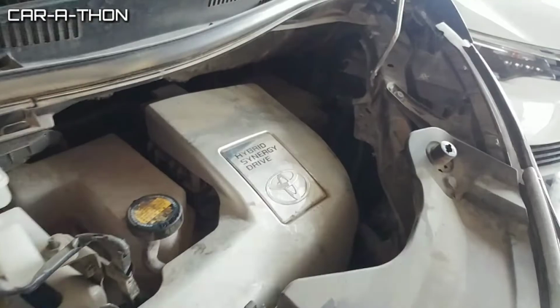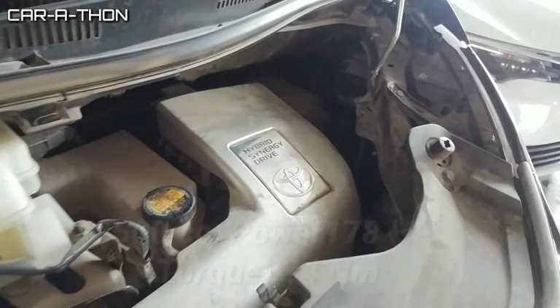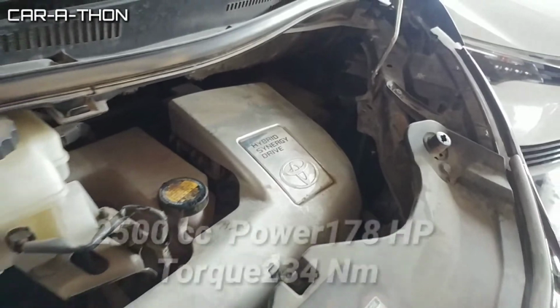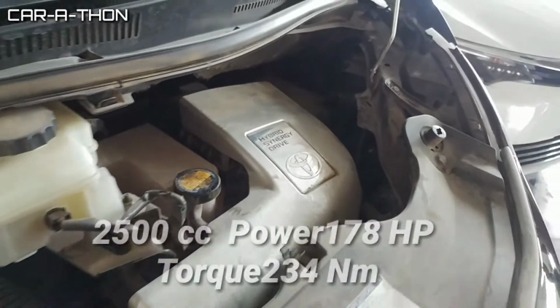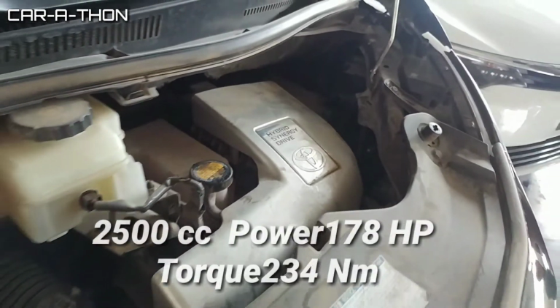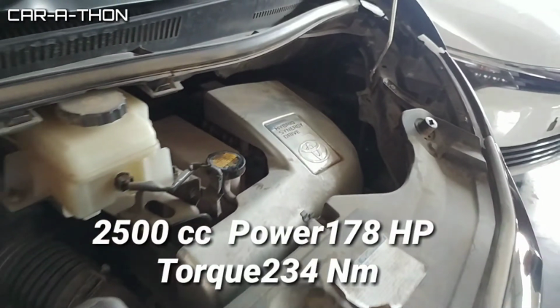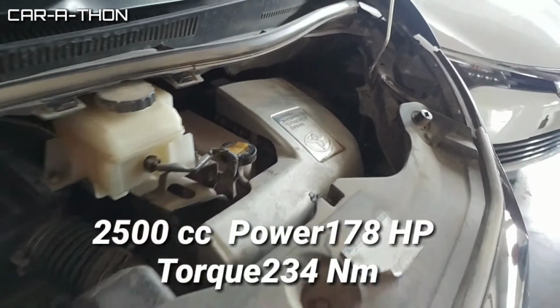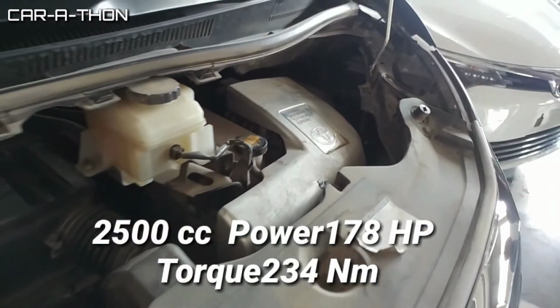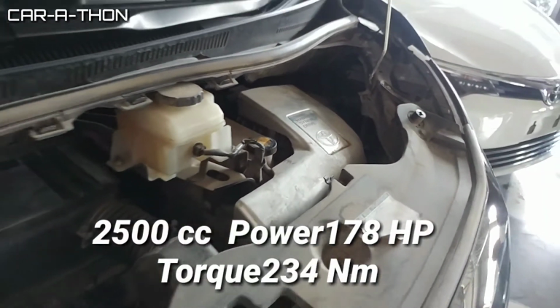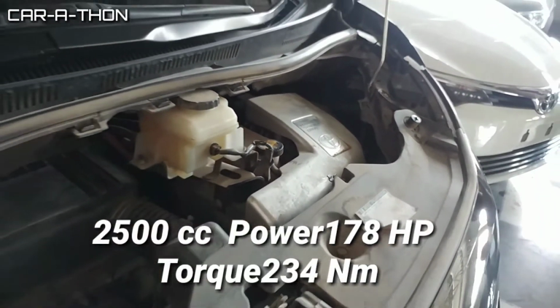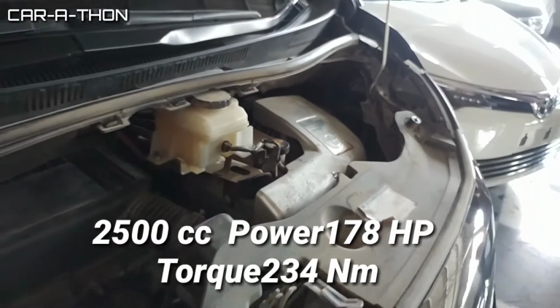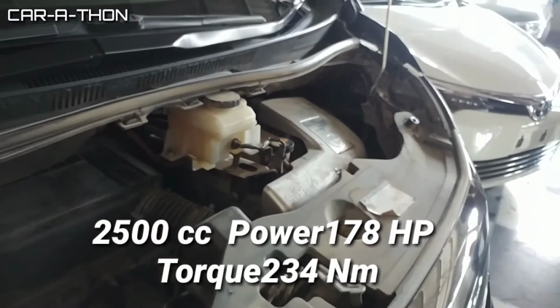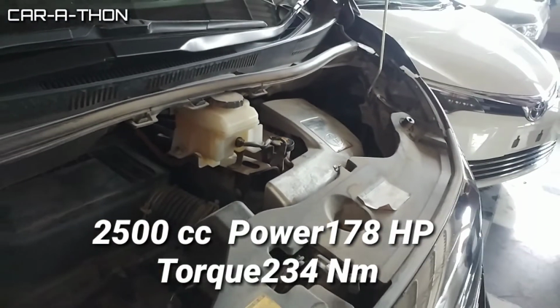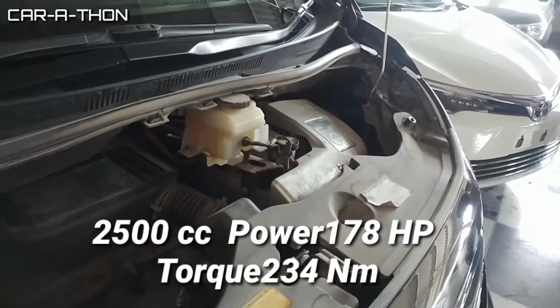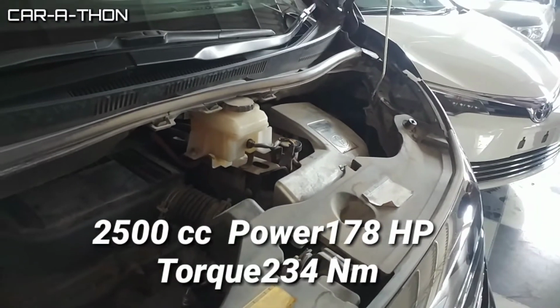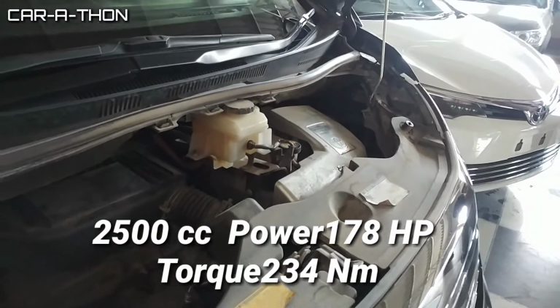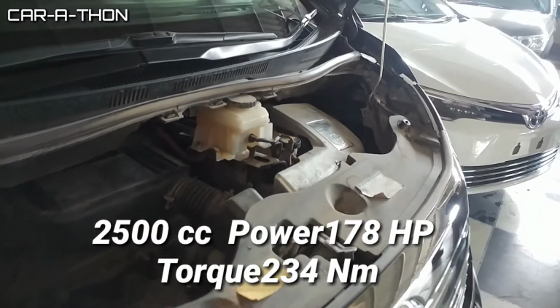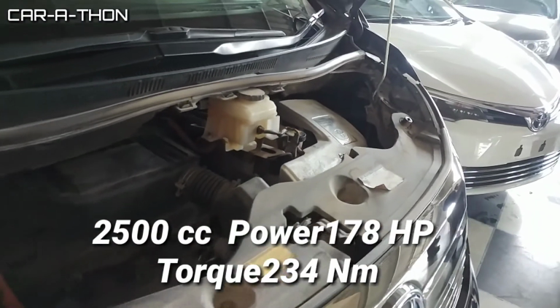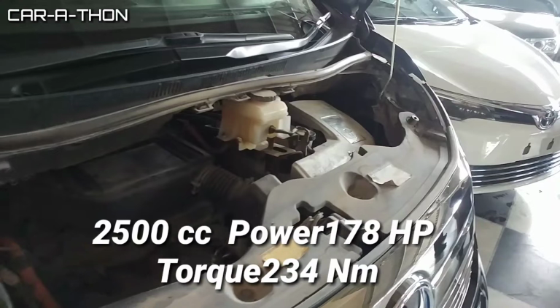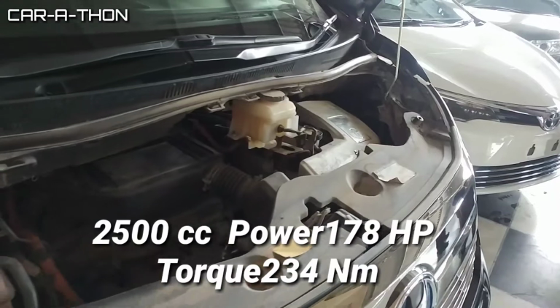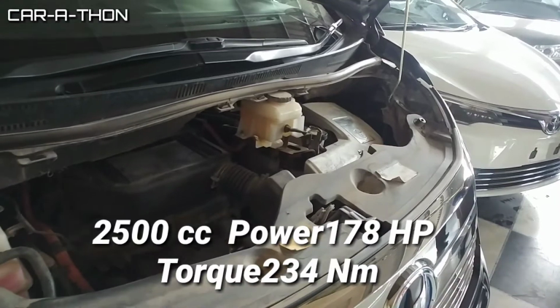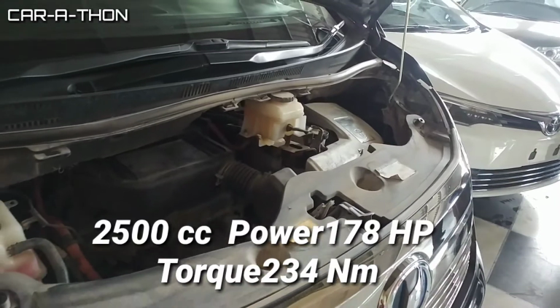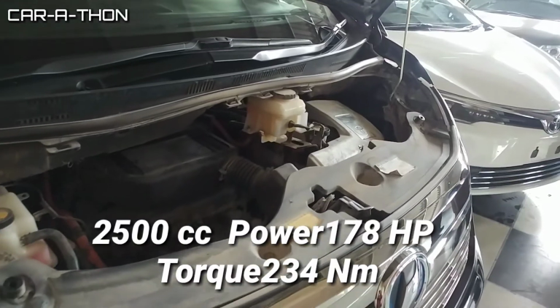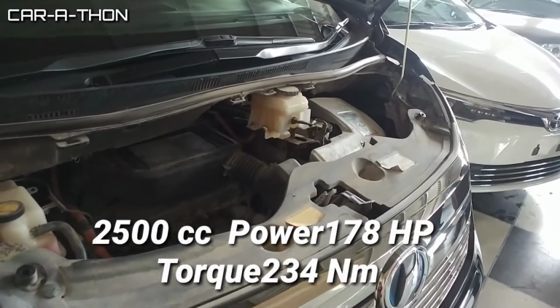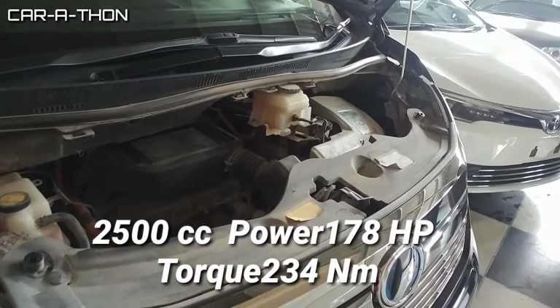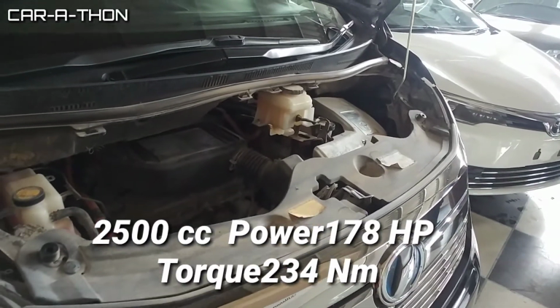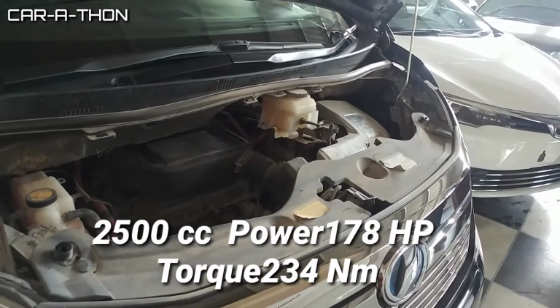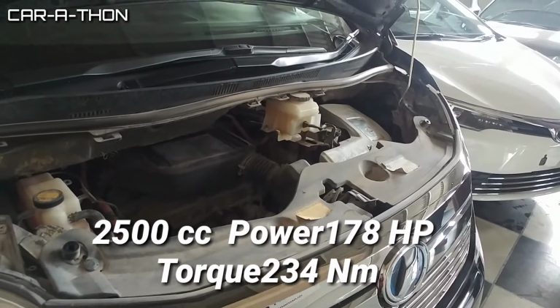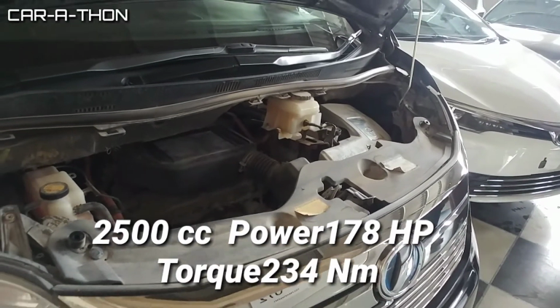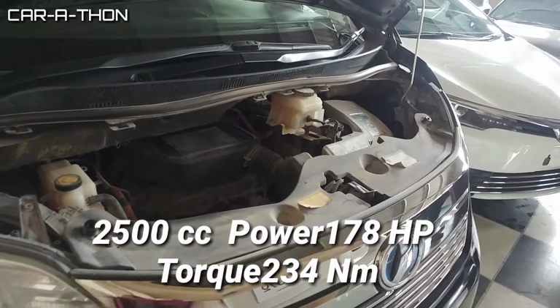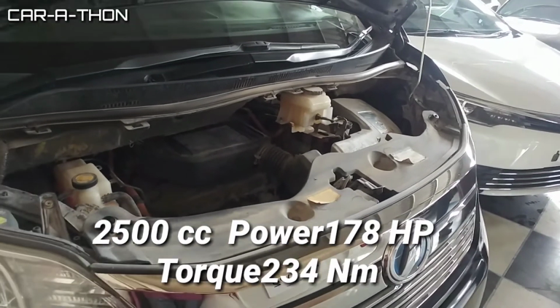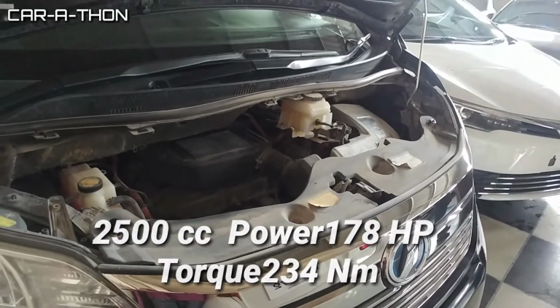The Velfire comes with a 2500cc engine, producing 178 horsepower and 234 Newton-metres of torque.